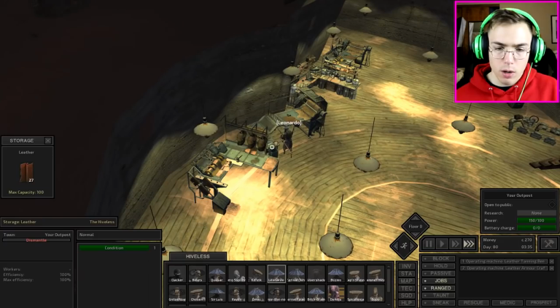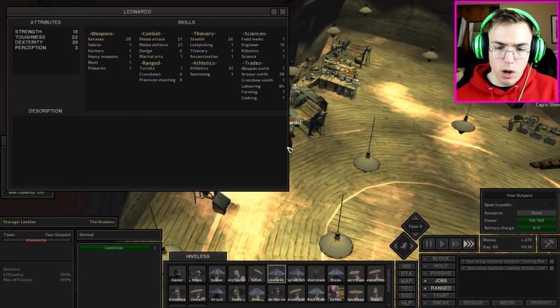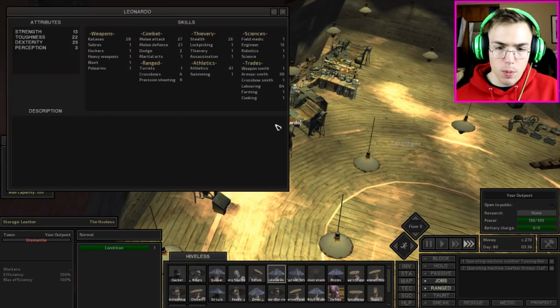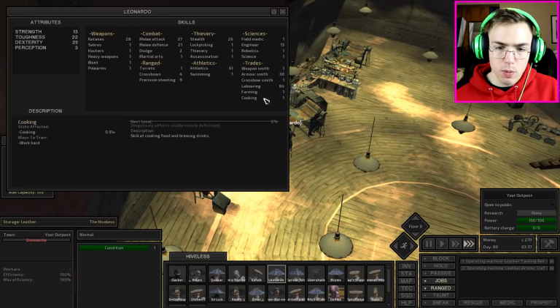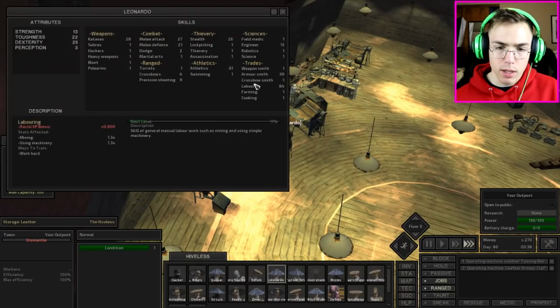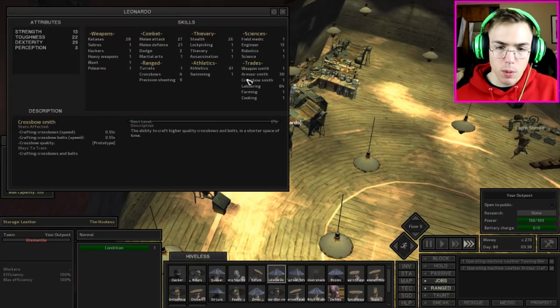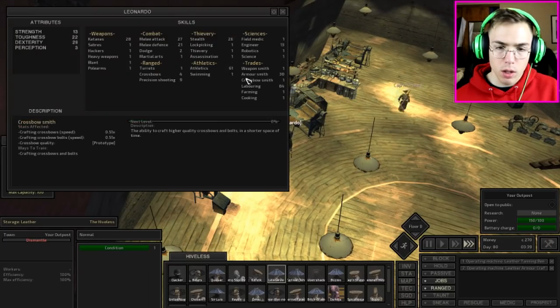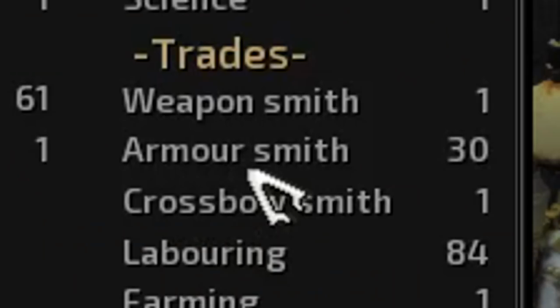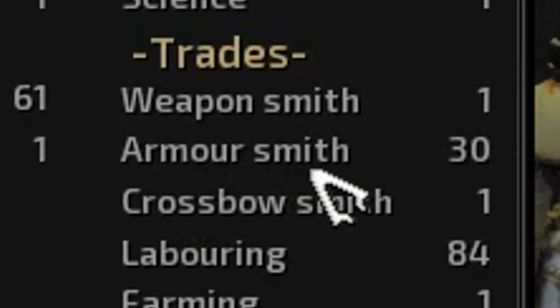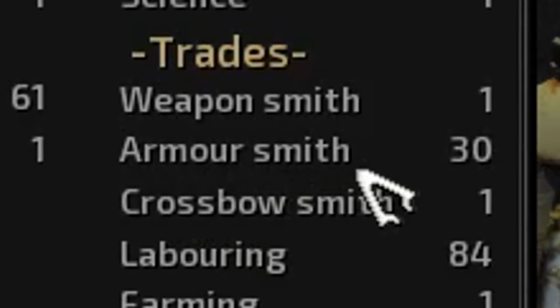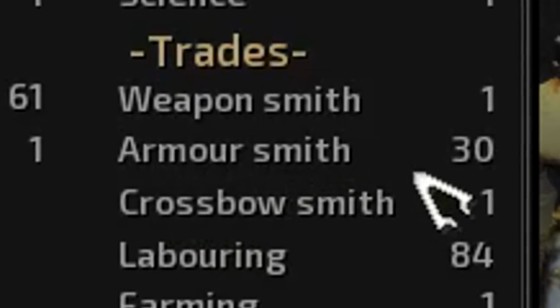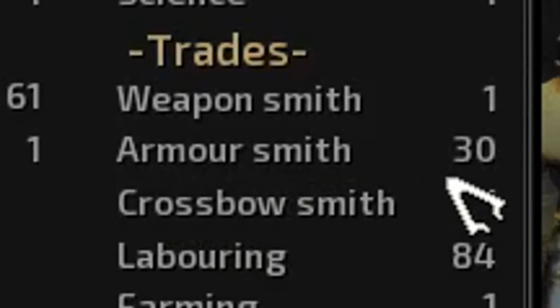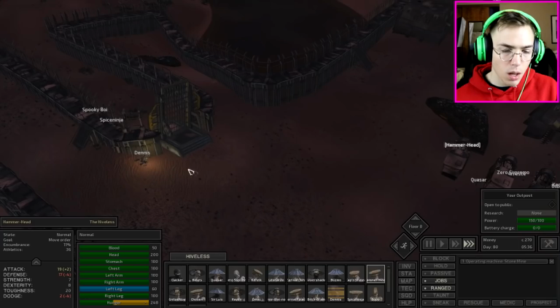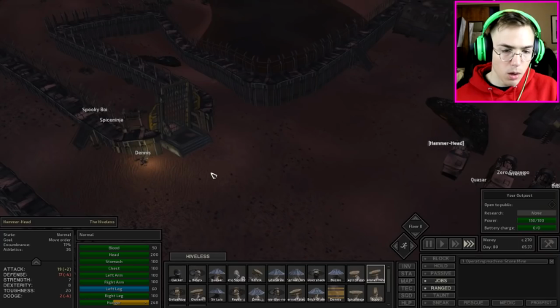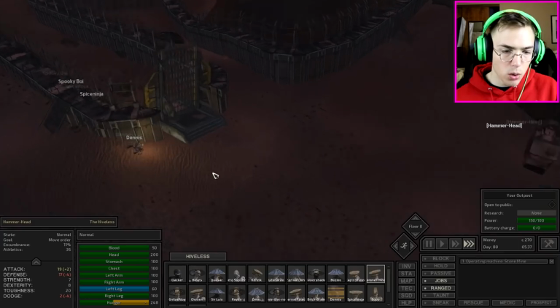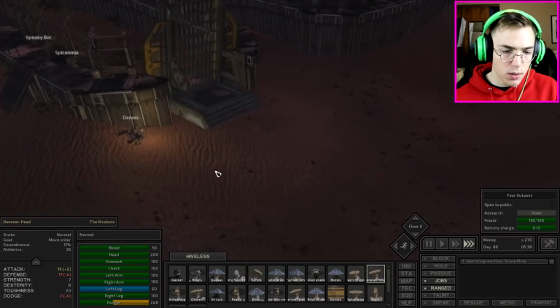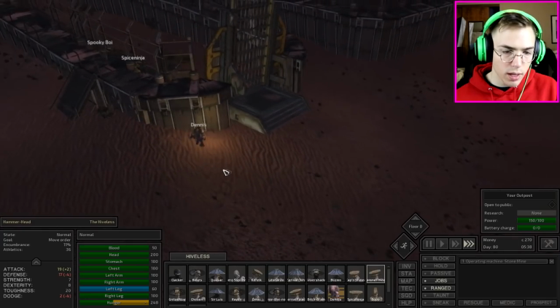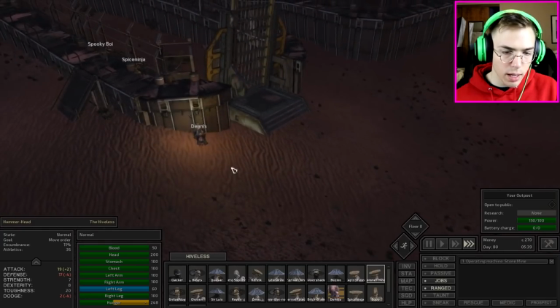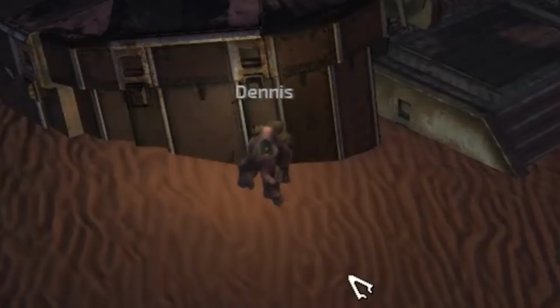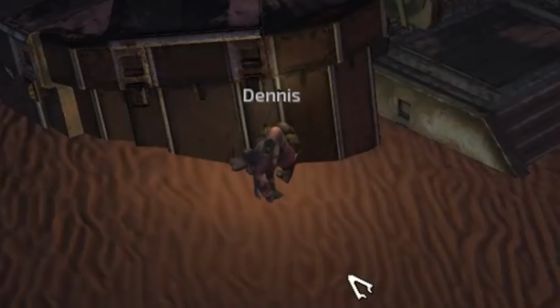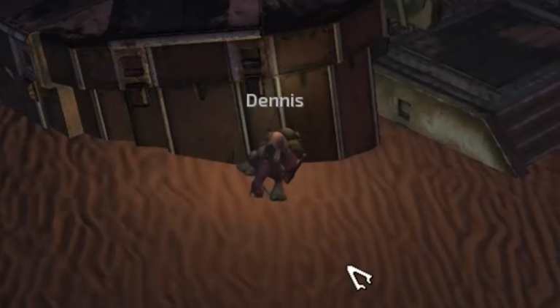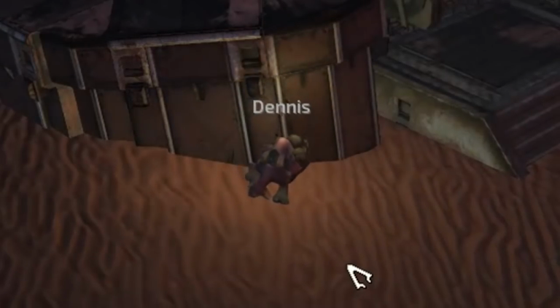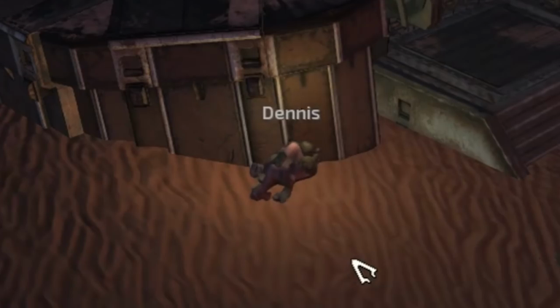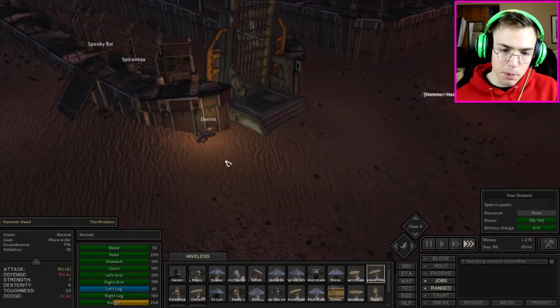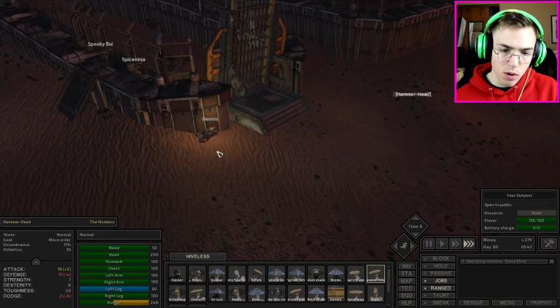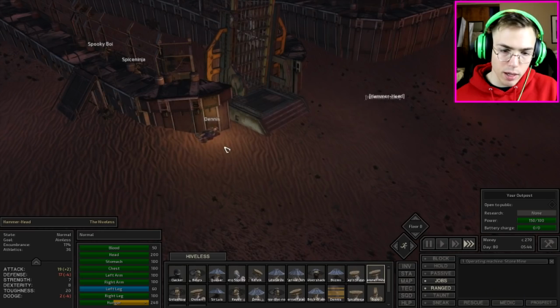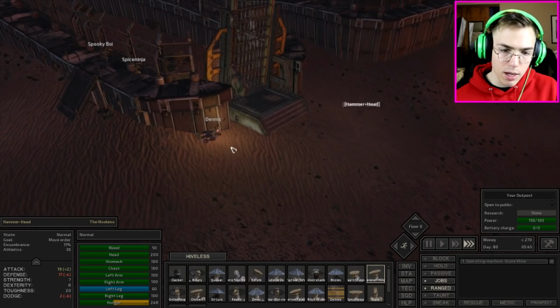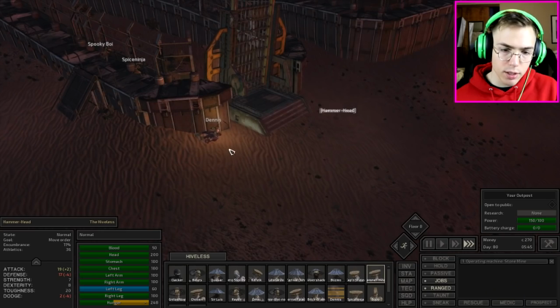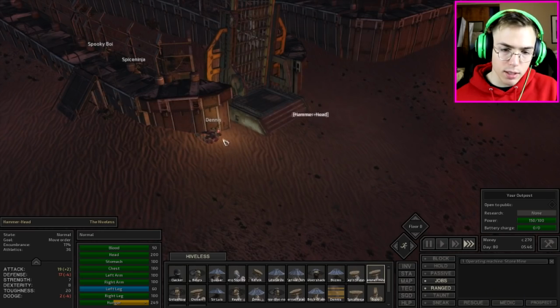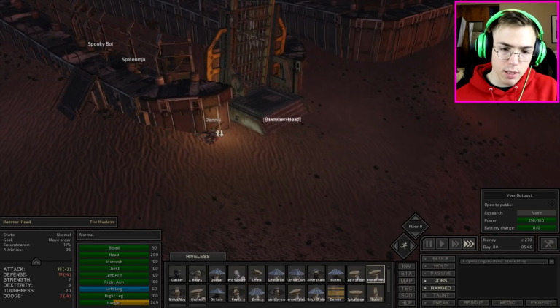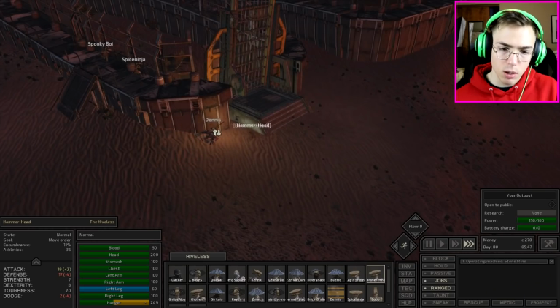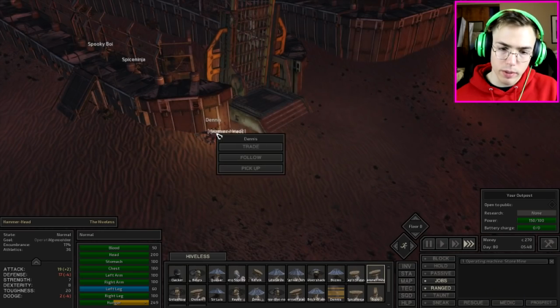Leonardo's armor smithing is coming along quite nicely. I'm always forgetting about Dennis here — he keeps falling unconscious since he's starving.